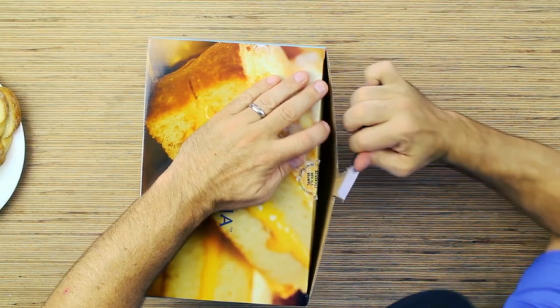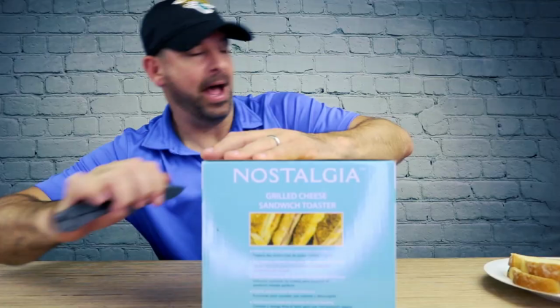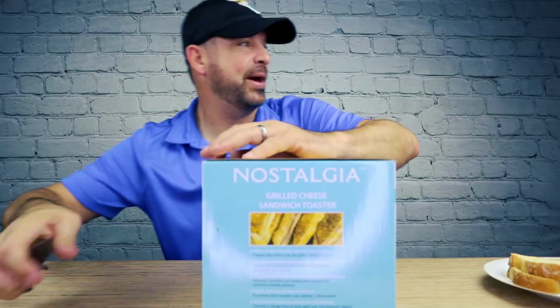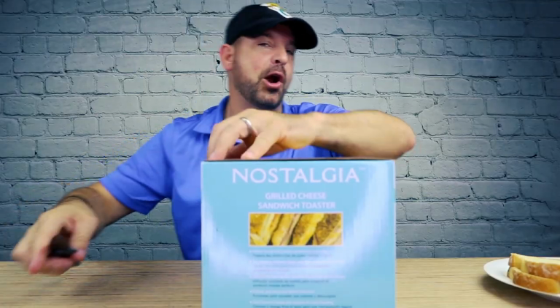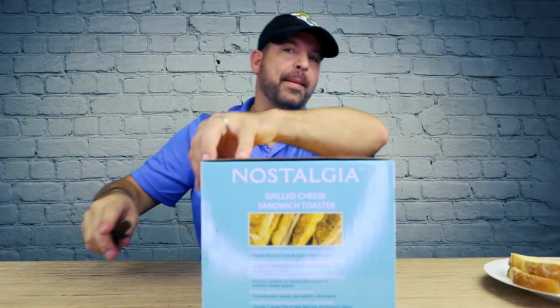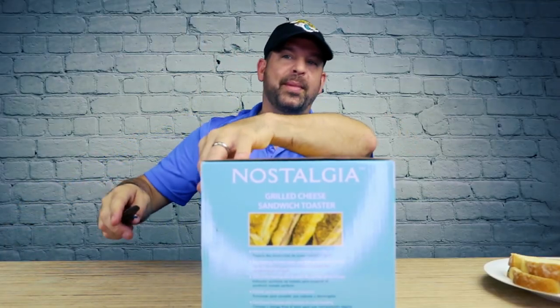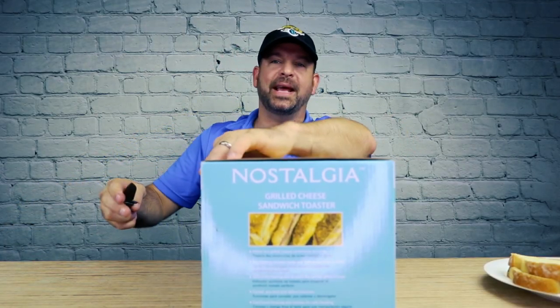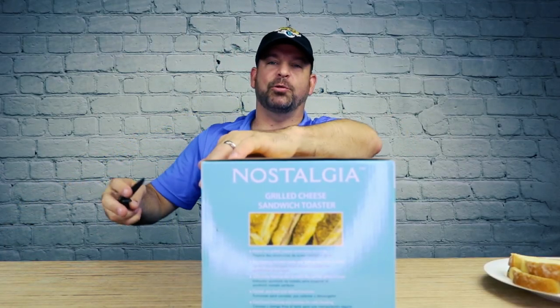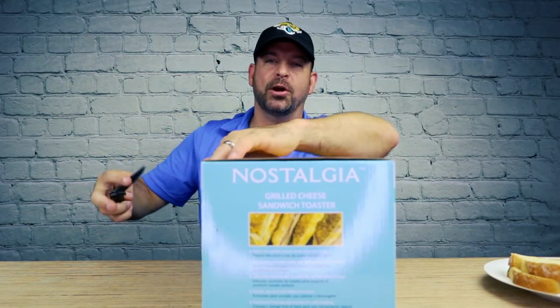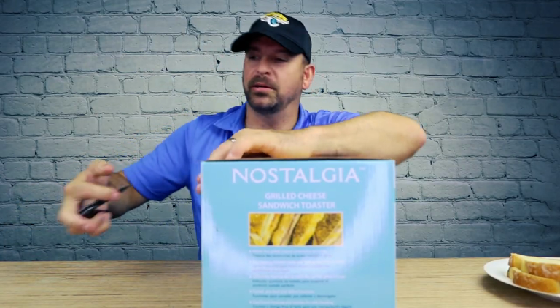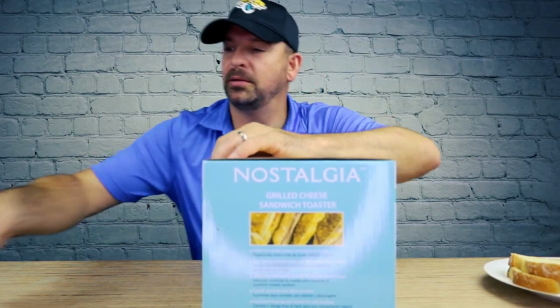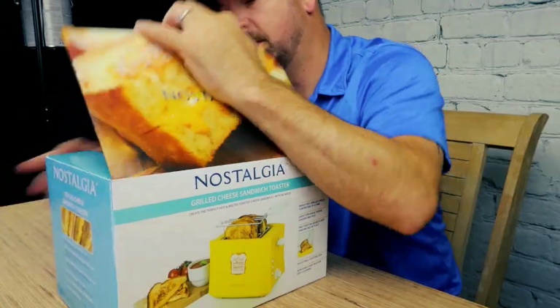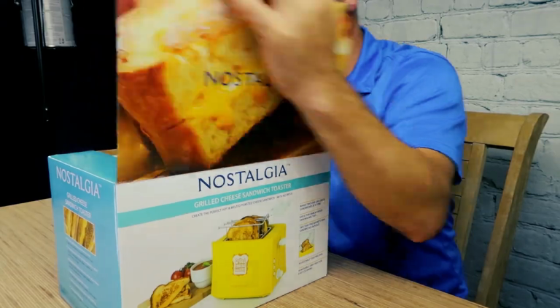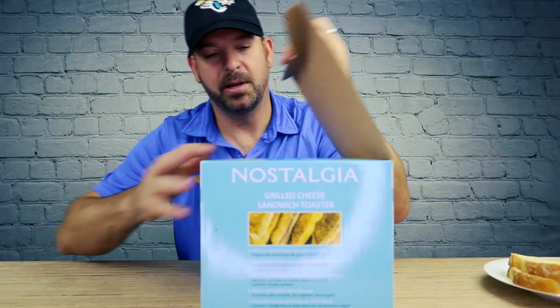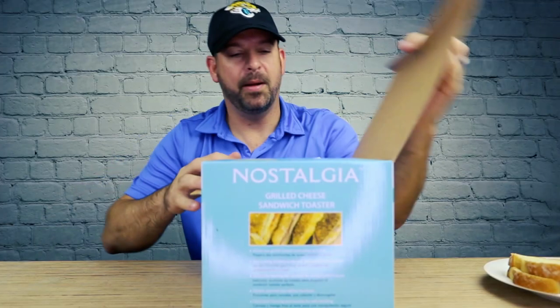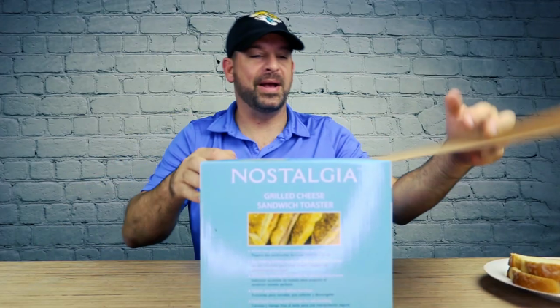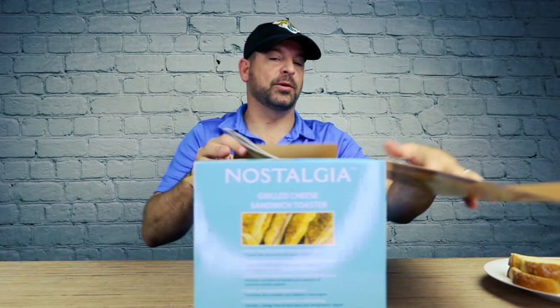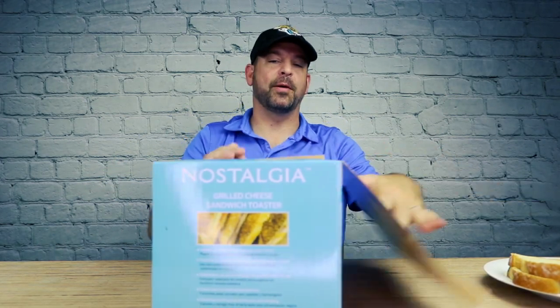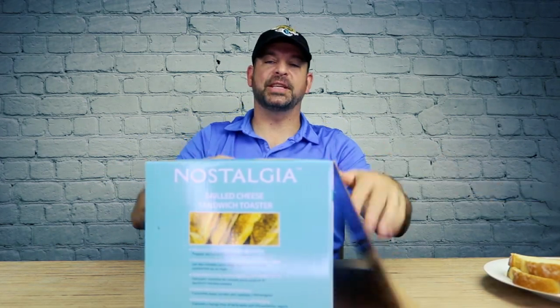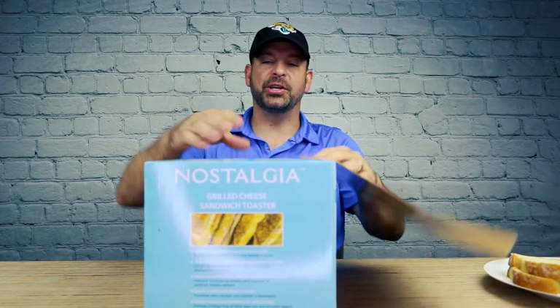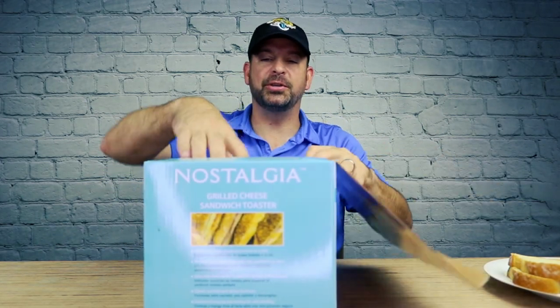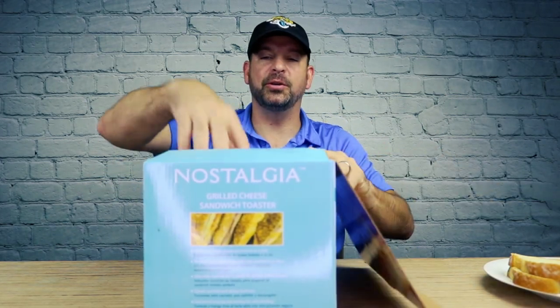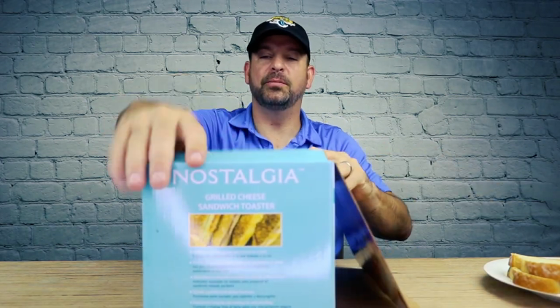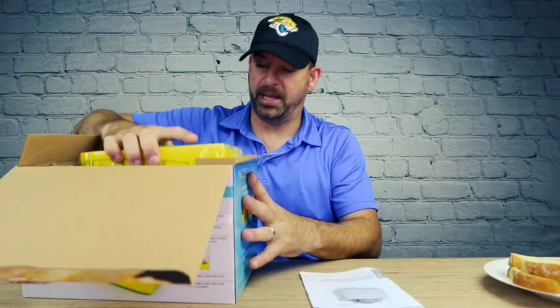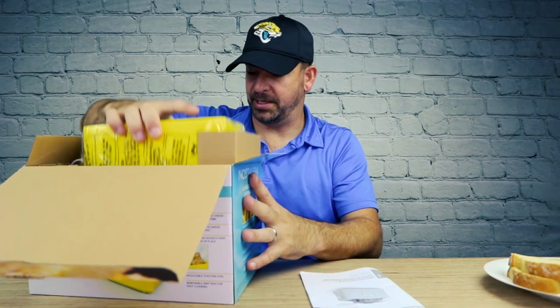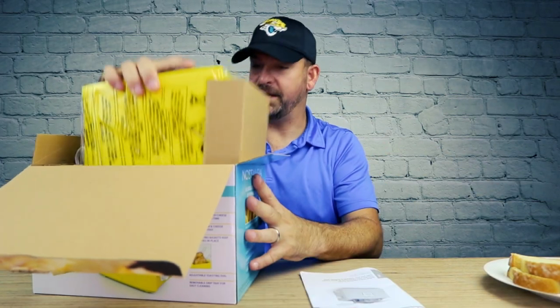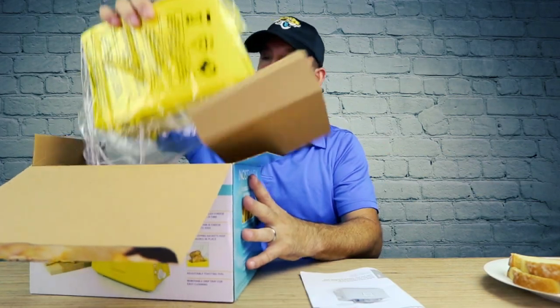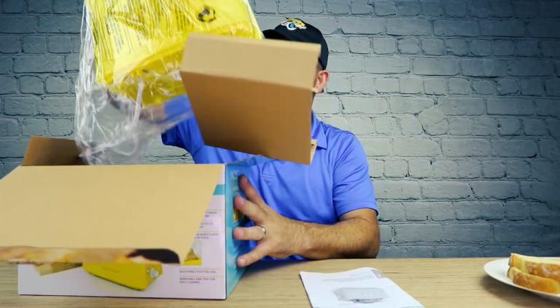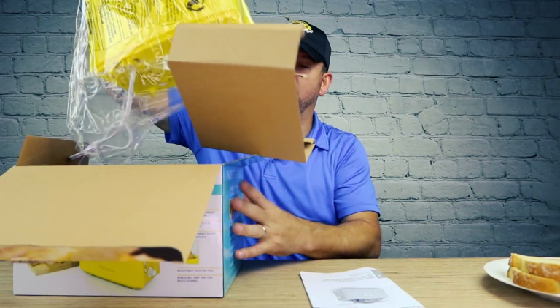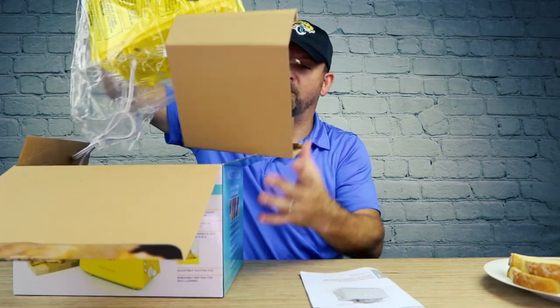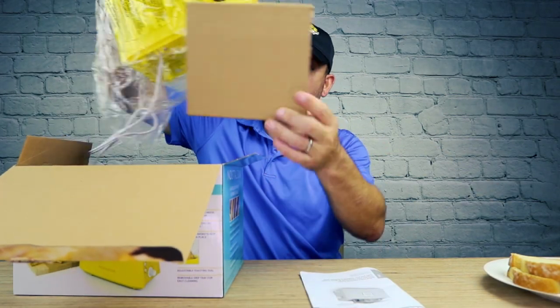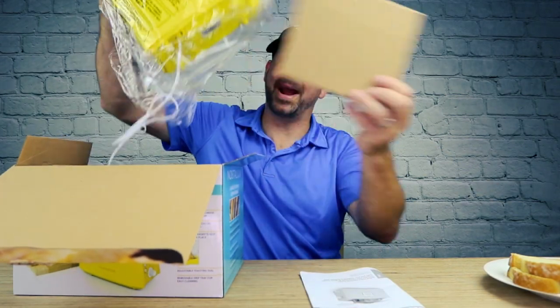I better hurry, I'm going to be late to work — messing around with this YouTube stuff. It's yellow, bright.